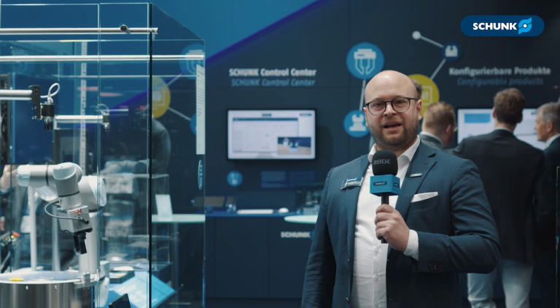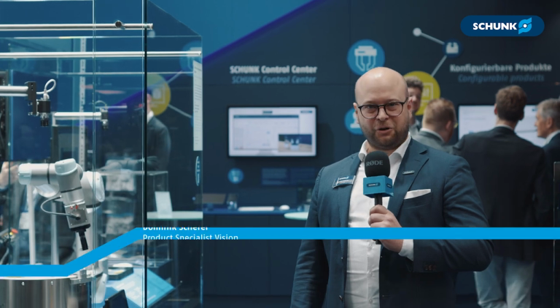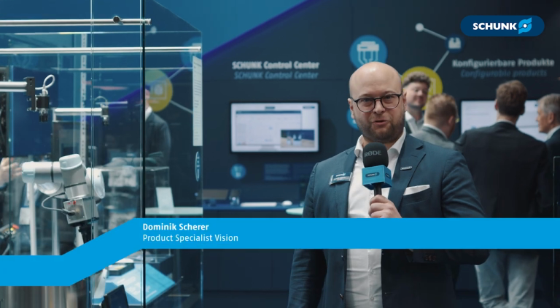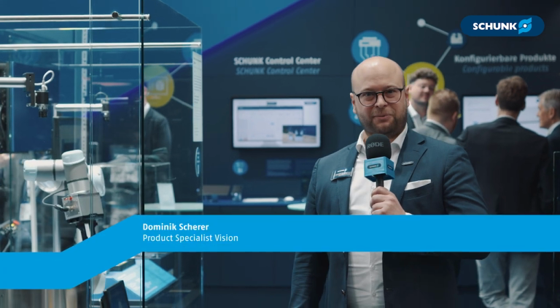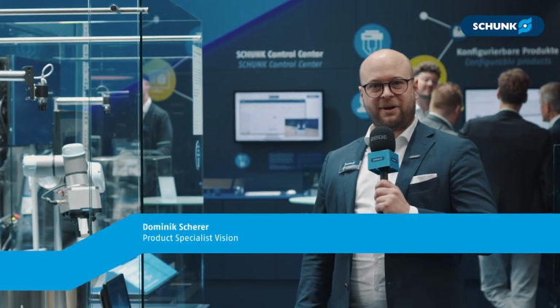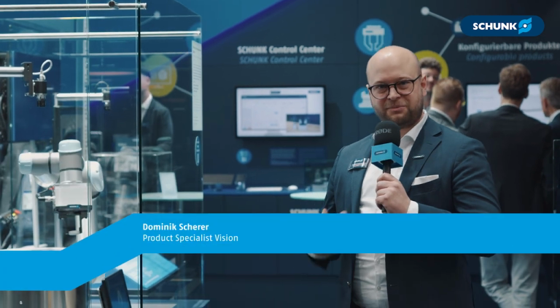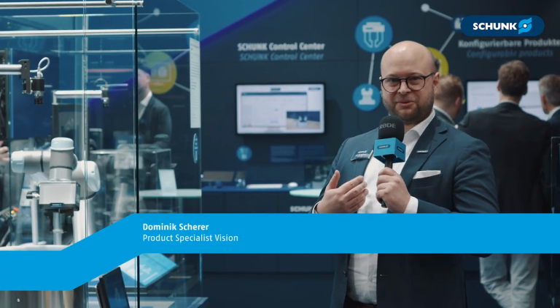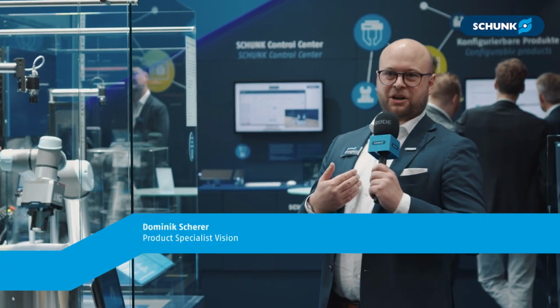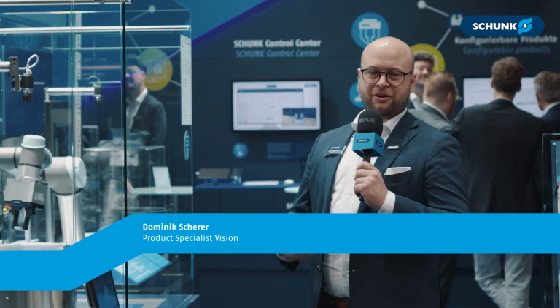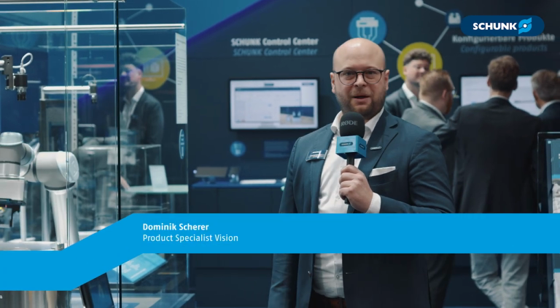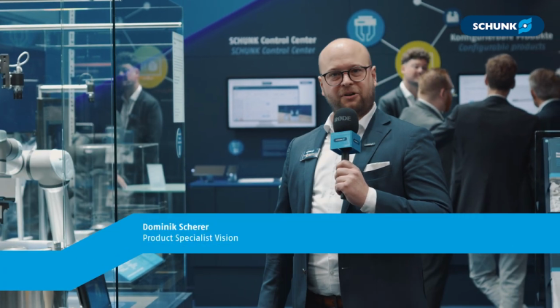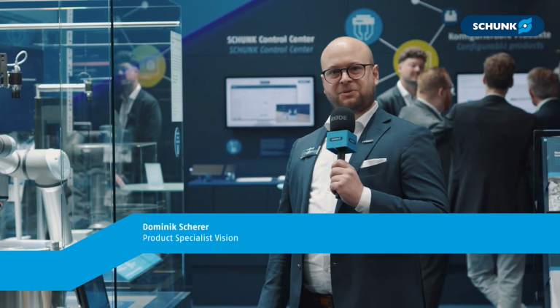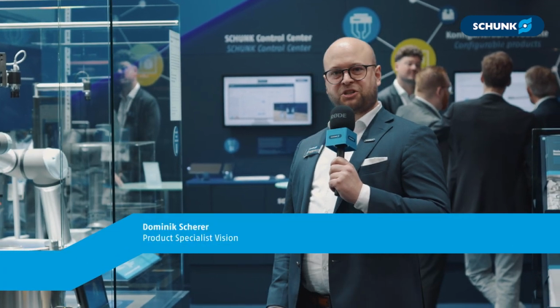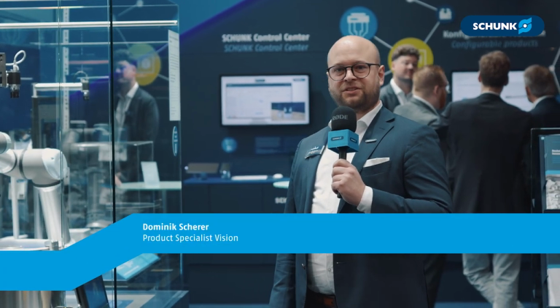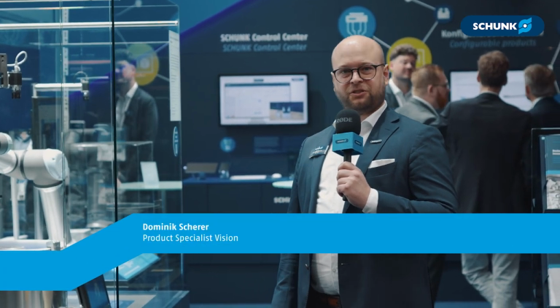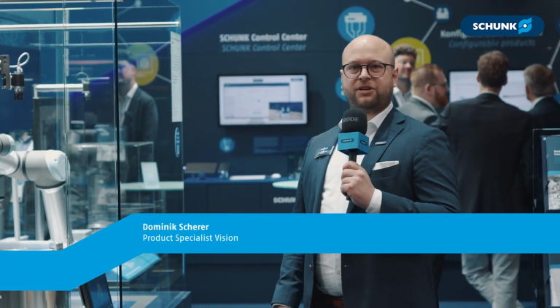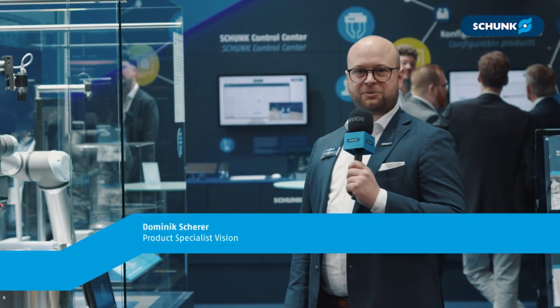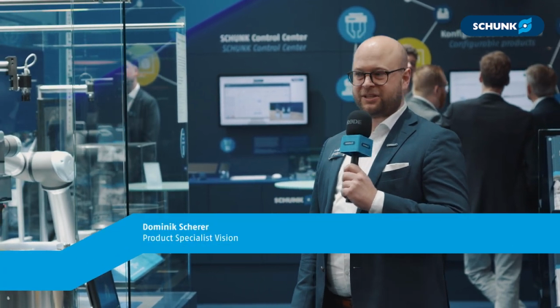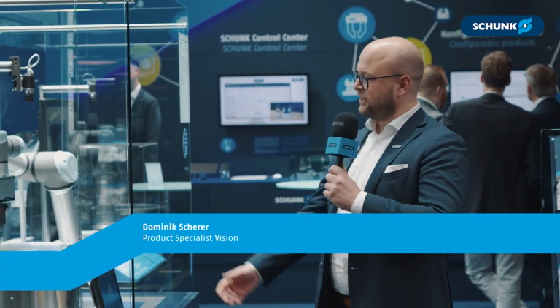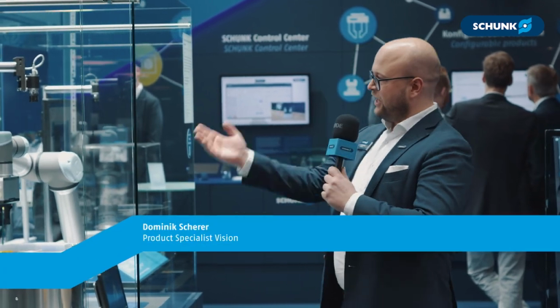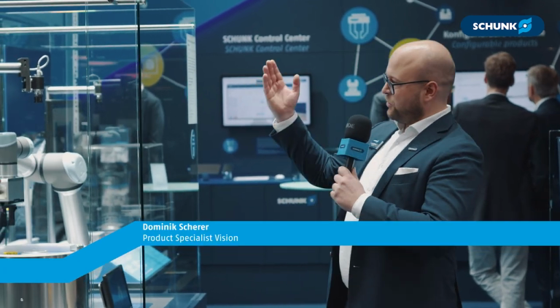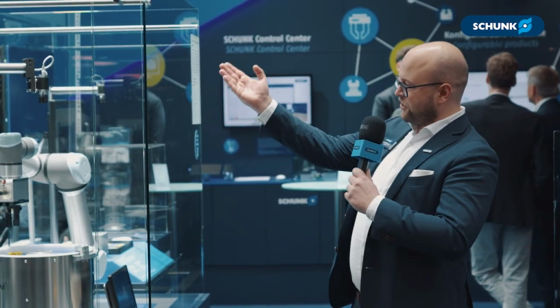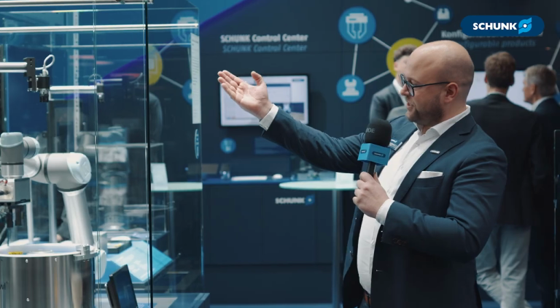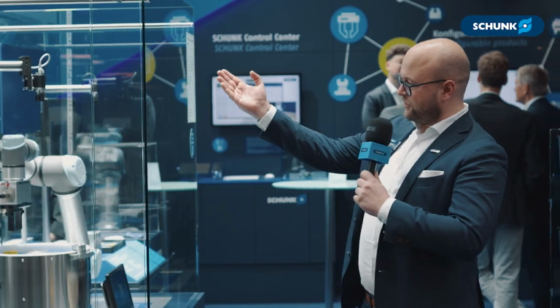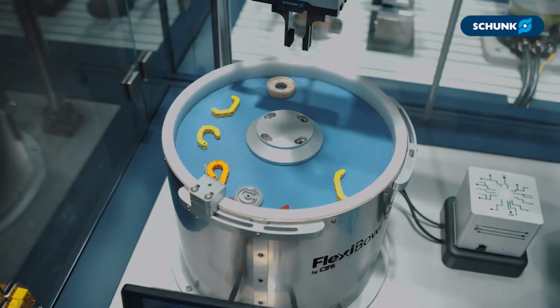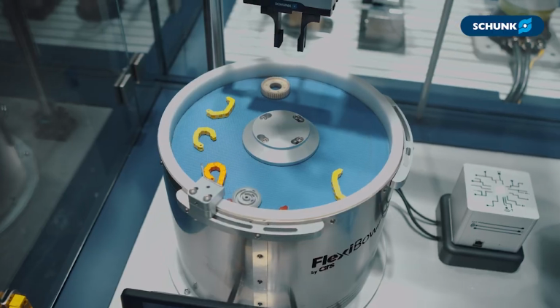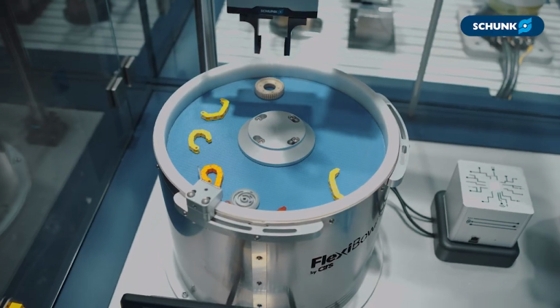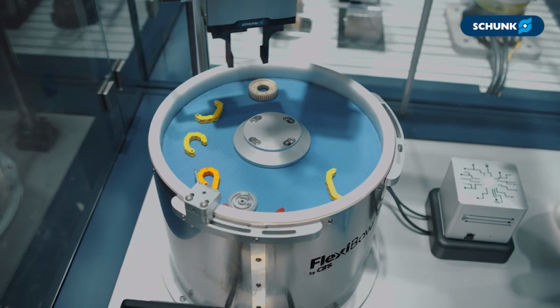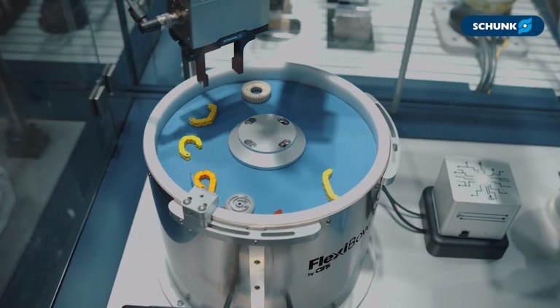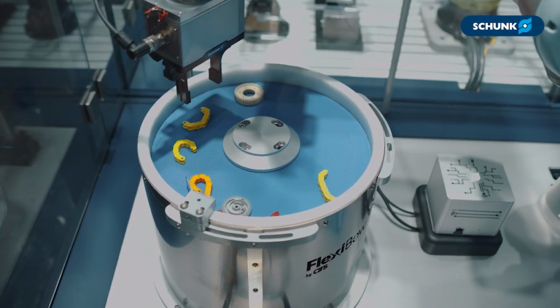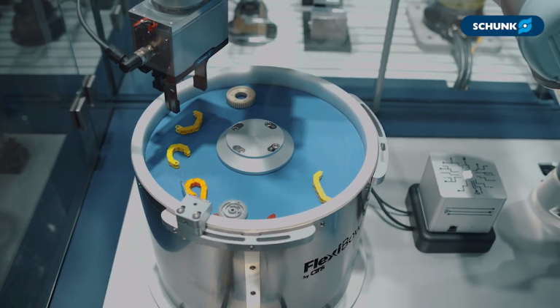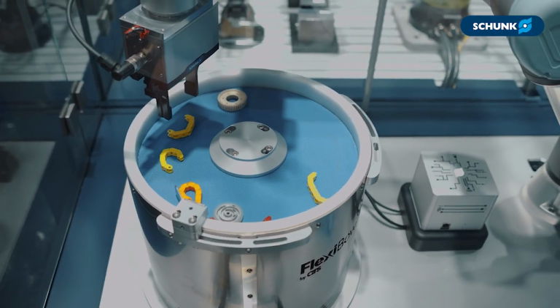Hello everyone, my name is Dominik Scherer. I'm product specialist of the 2D grasping kit, which you can see here. It's this year's winner of the Hammers Award.